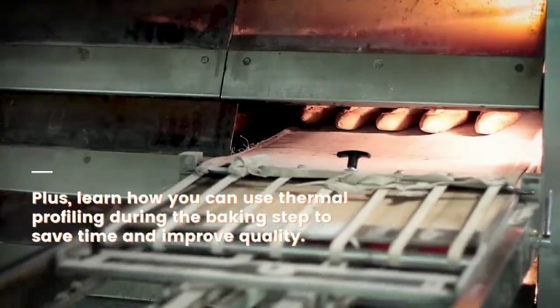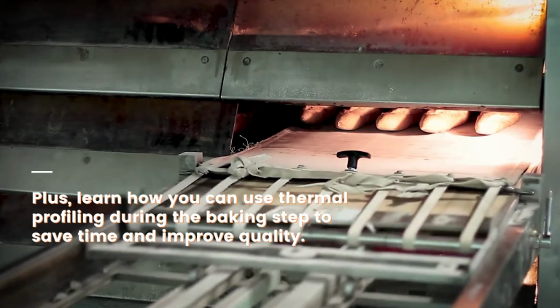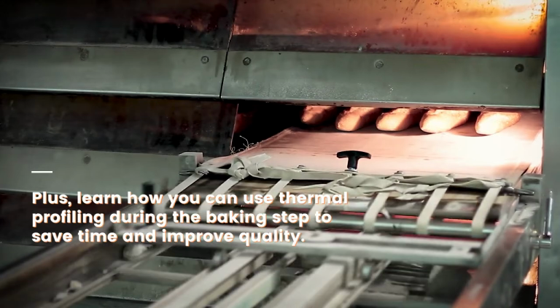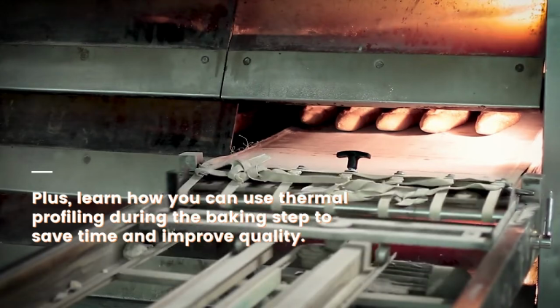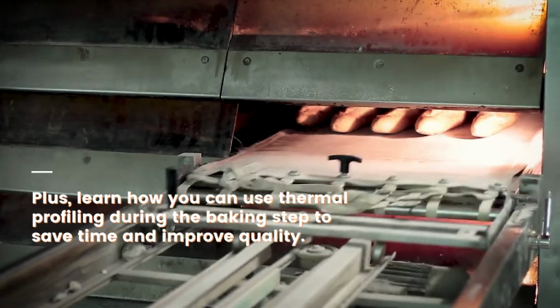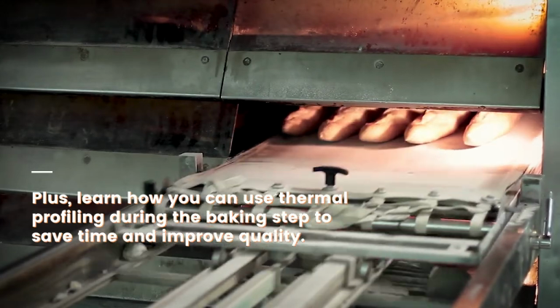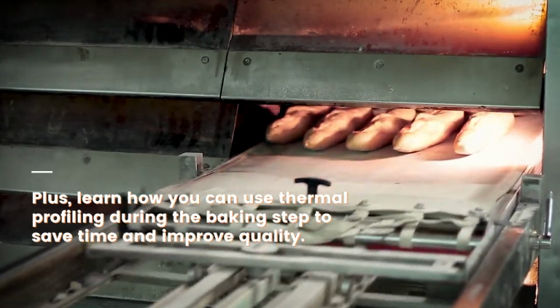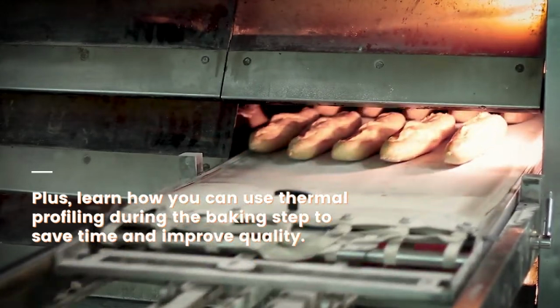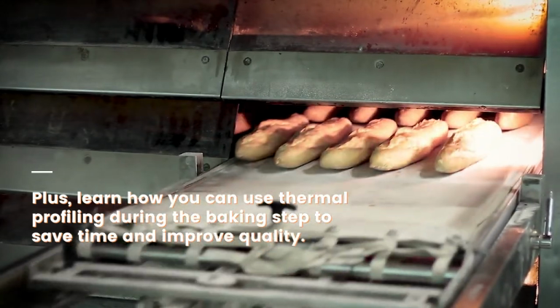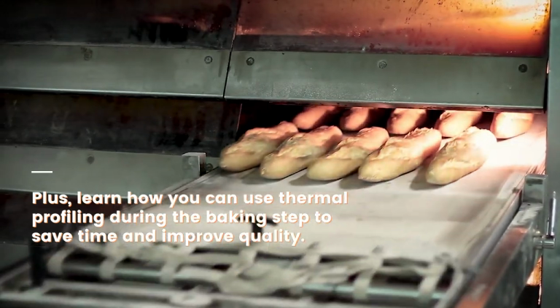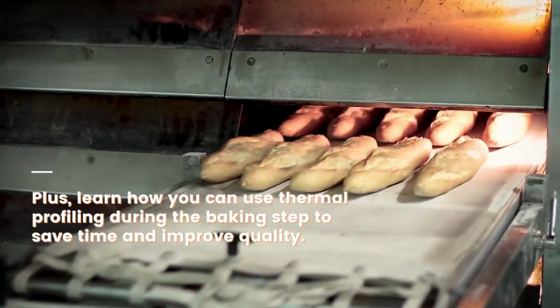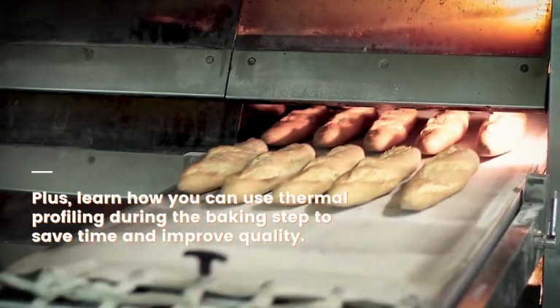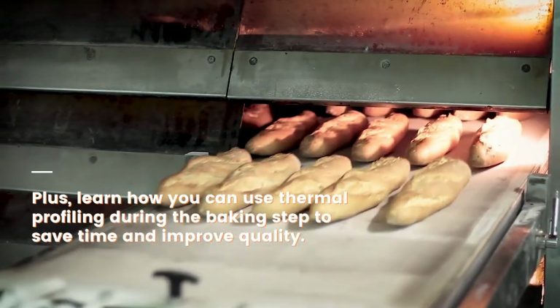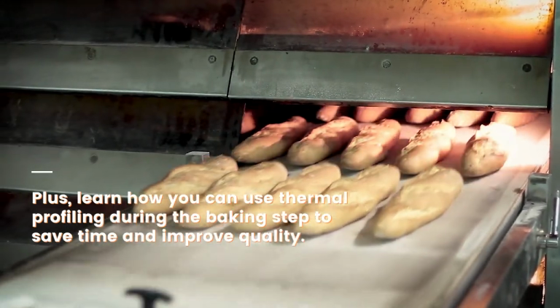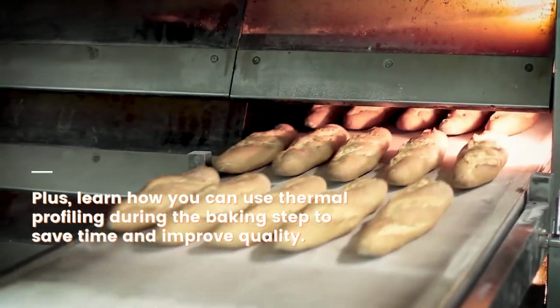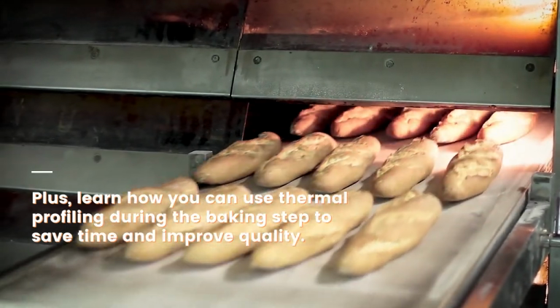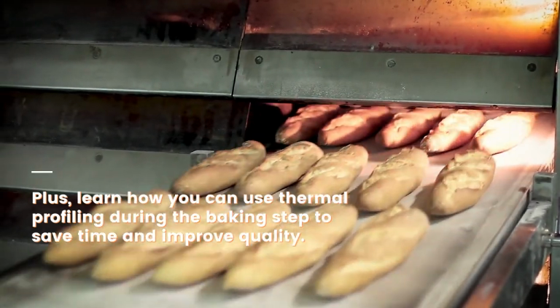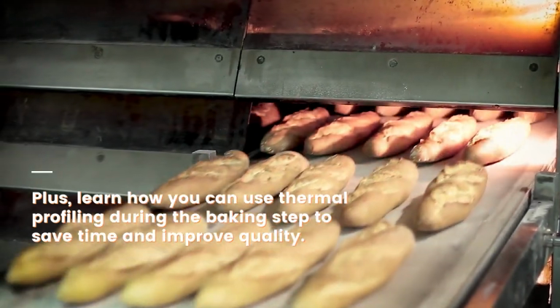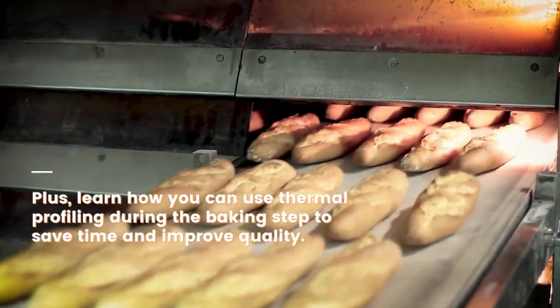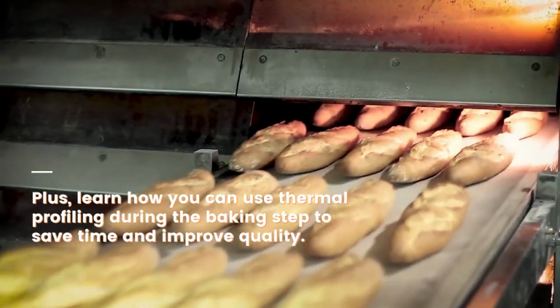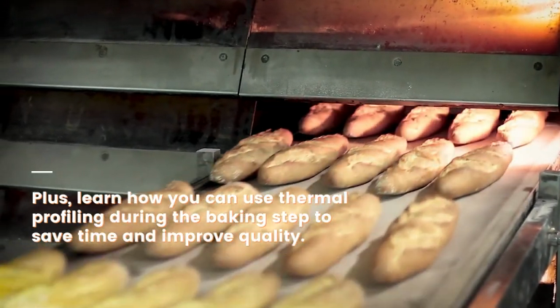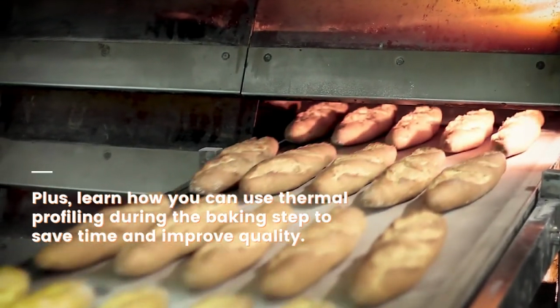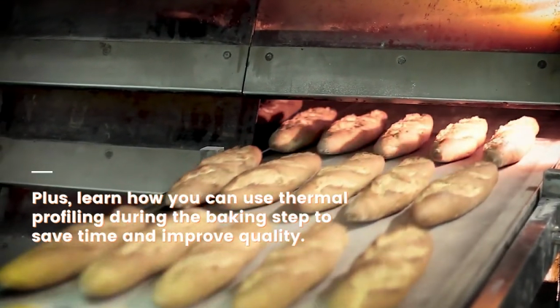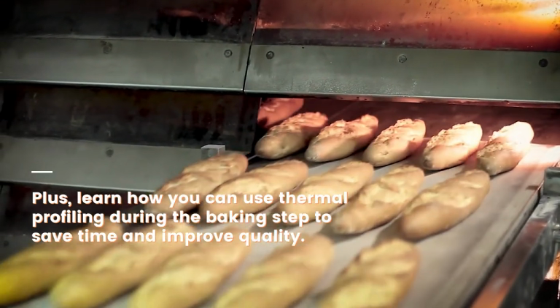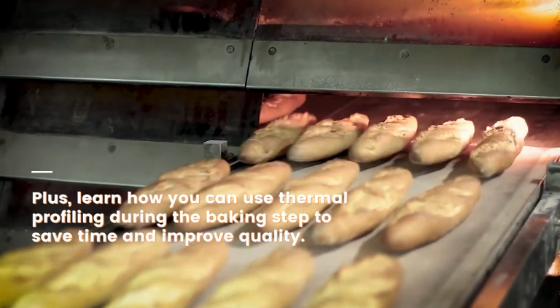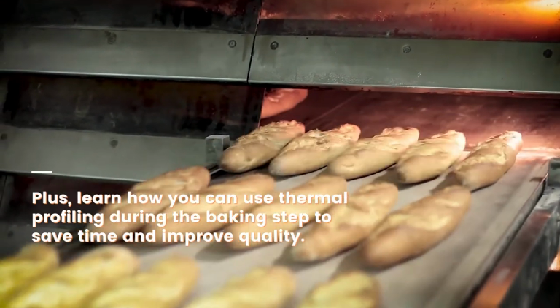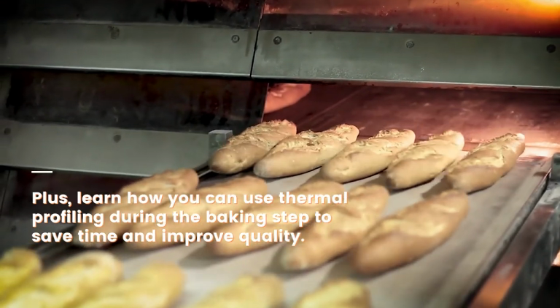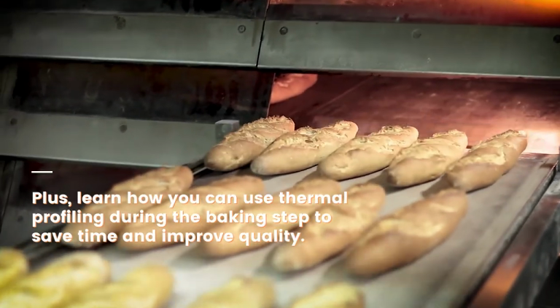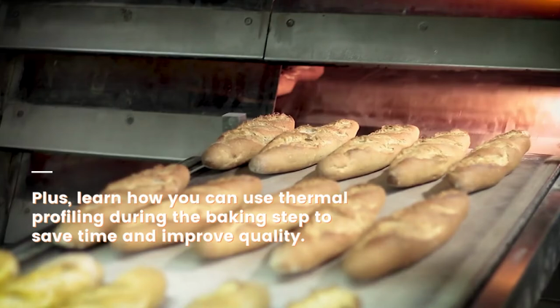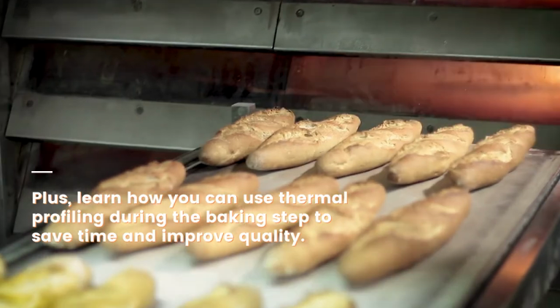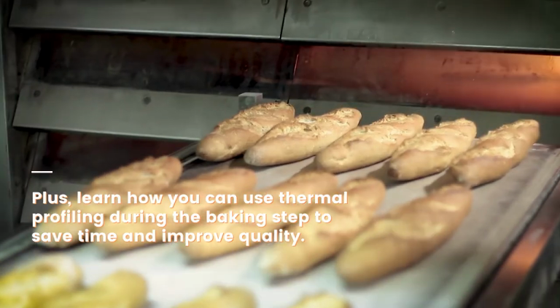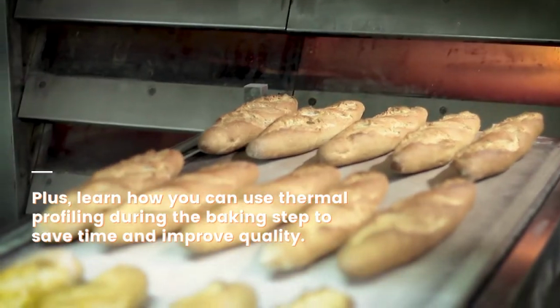Plus, learn how you can use thermal profiling during the baking step to save time and improve quality.